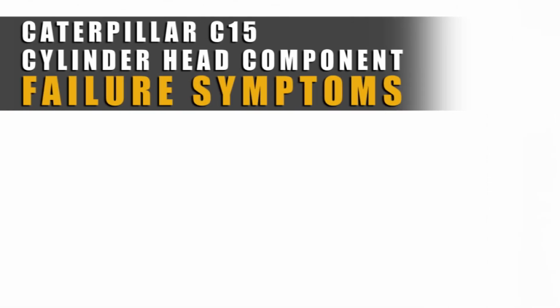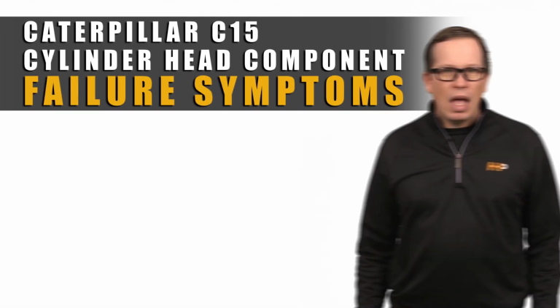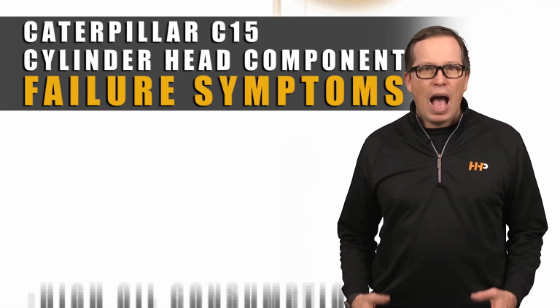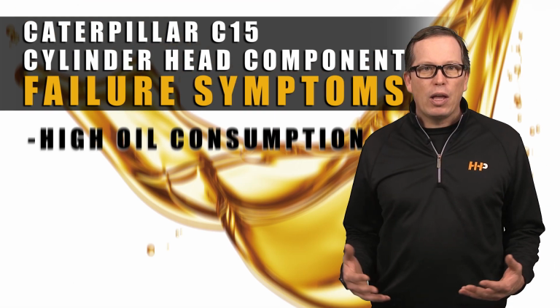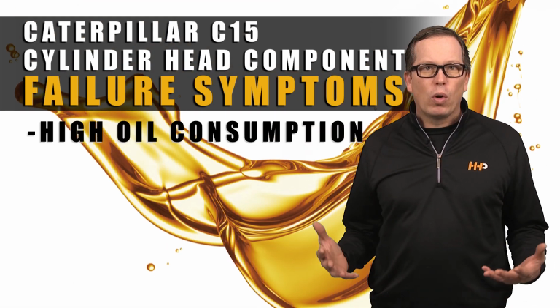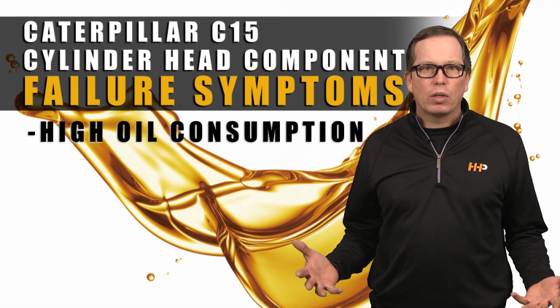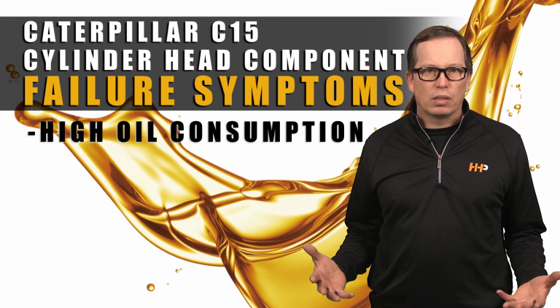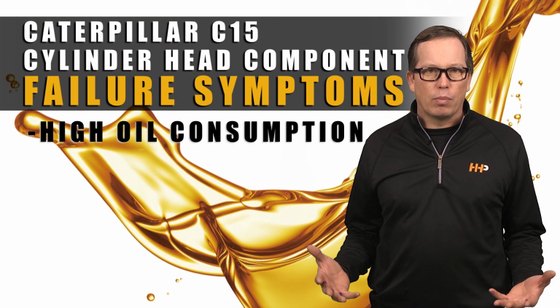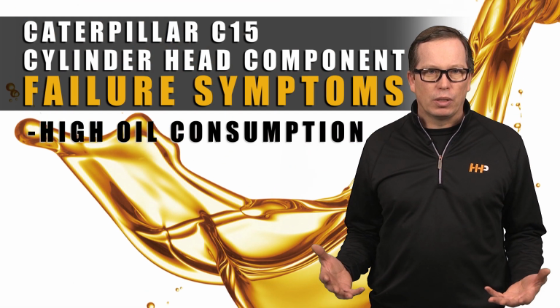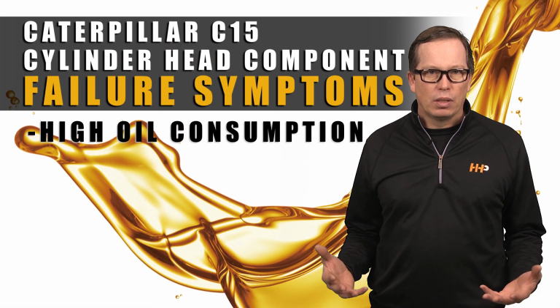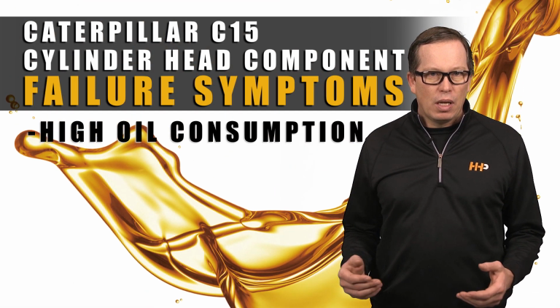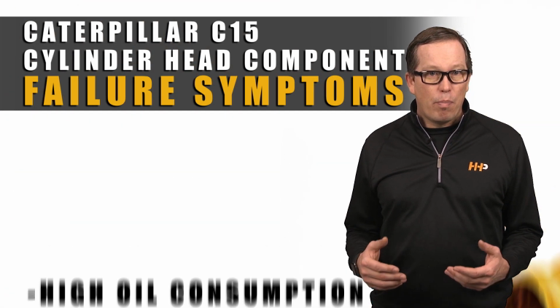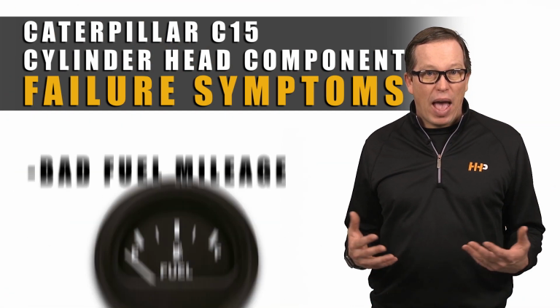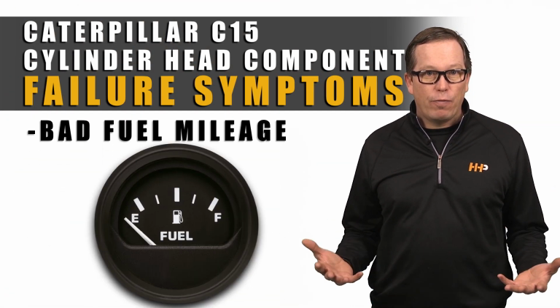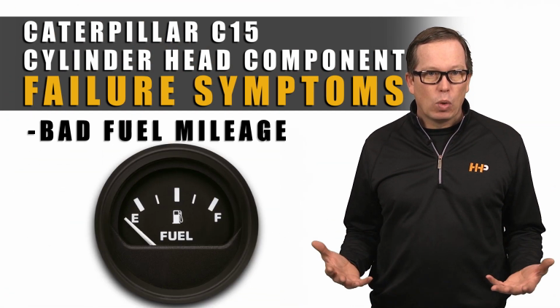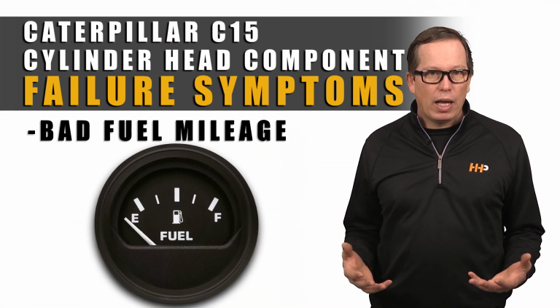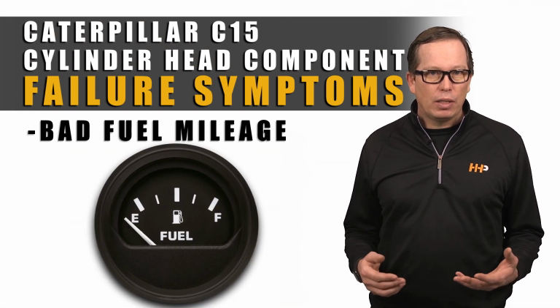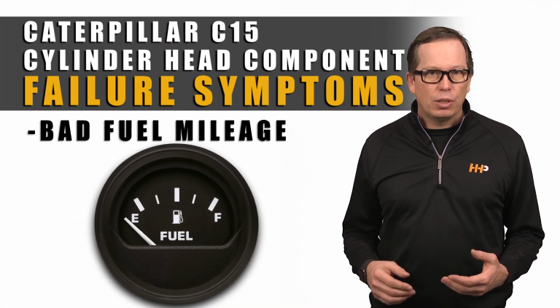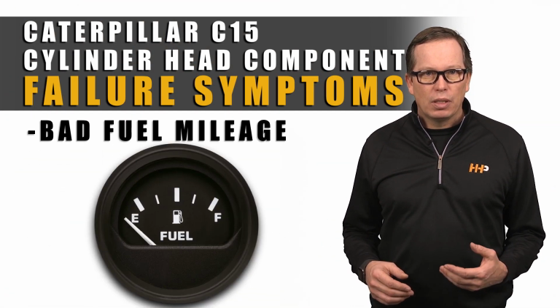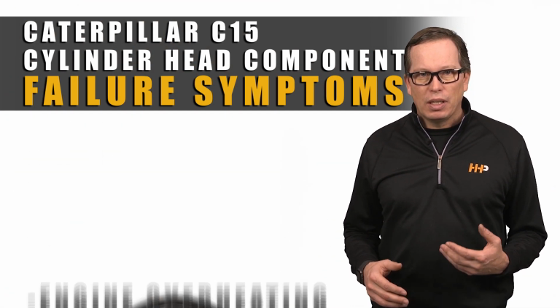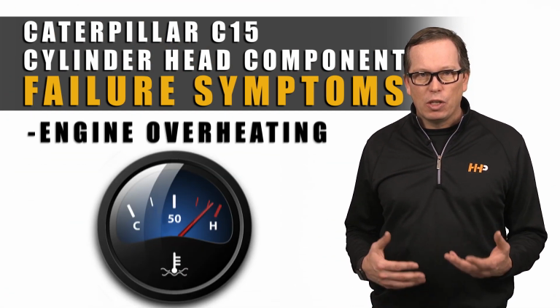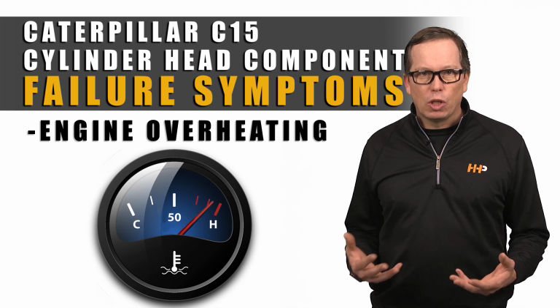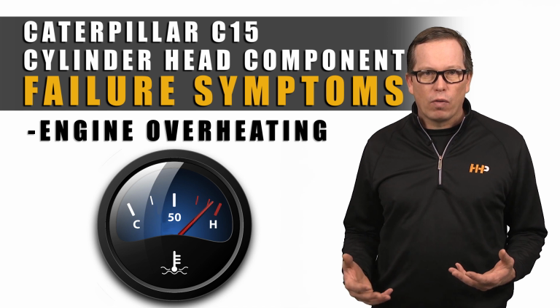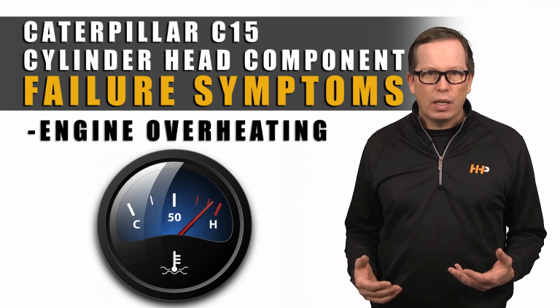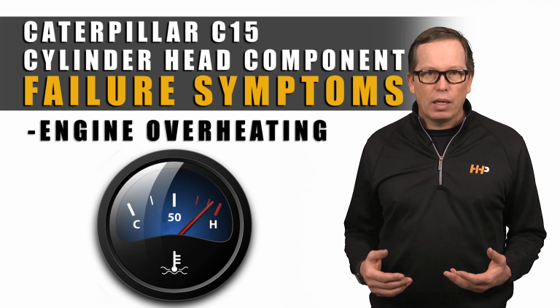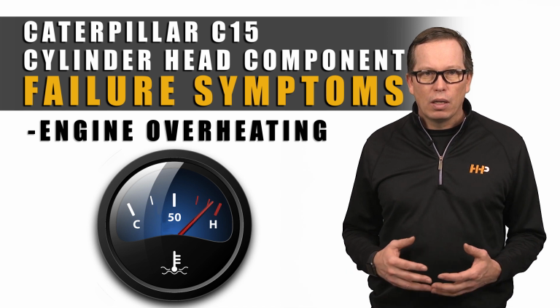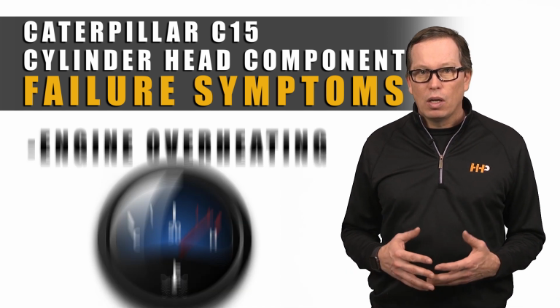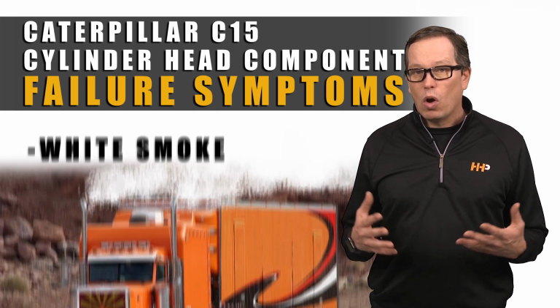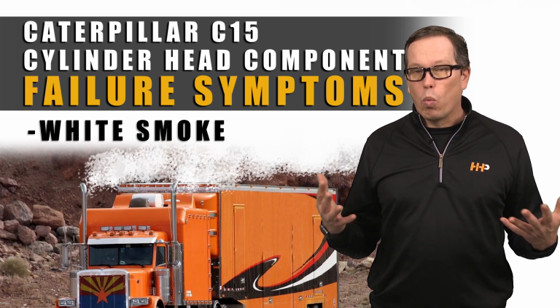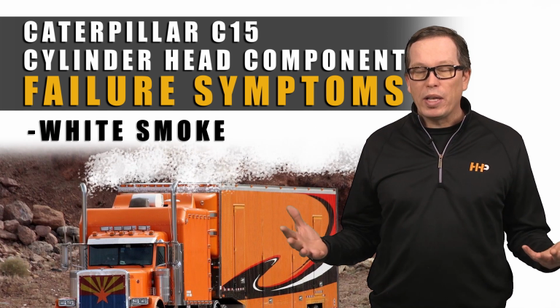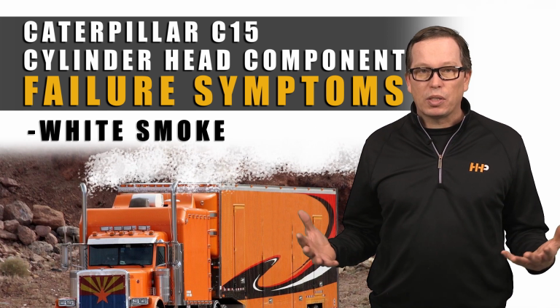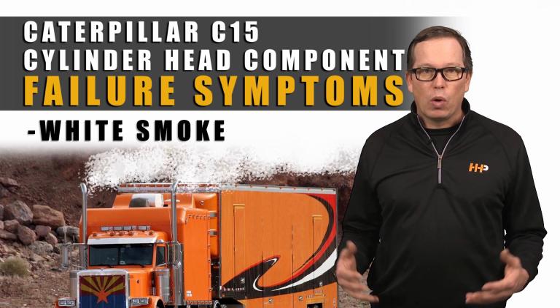High oil consumption, bad fuel mileage, engine overheating, or white smoke.